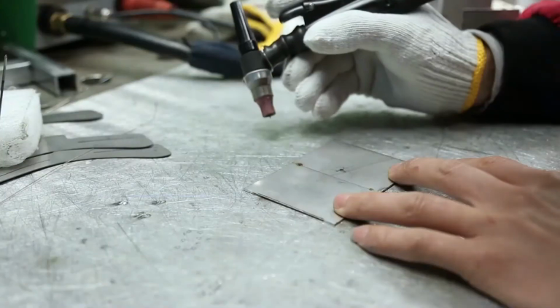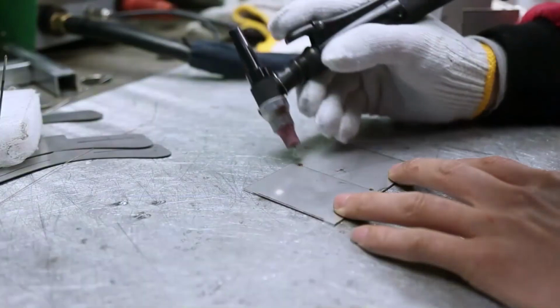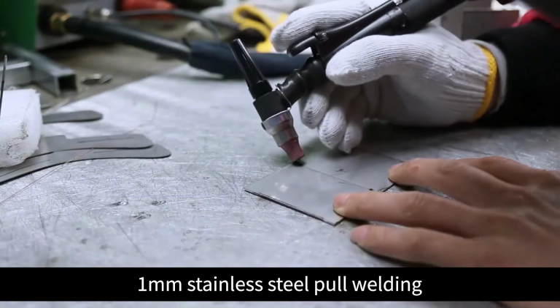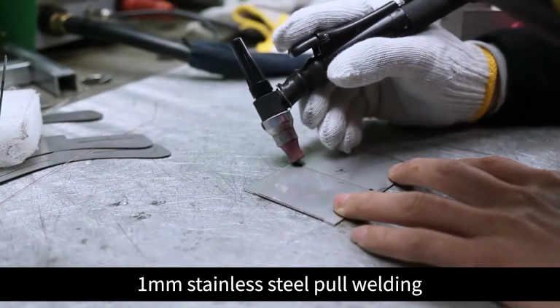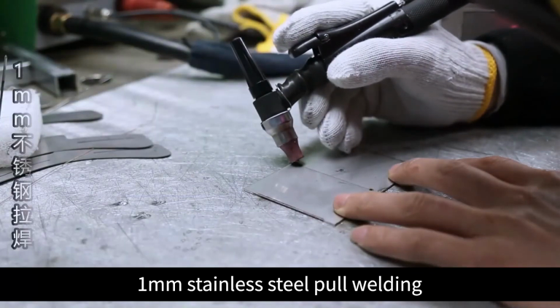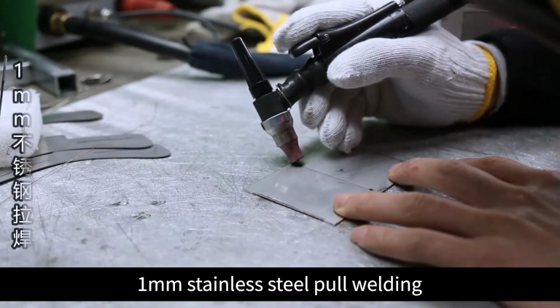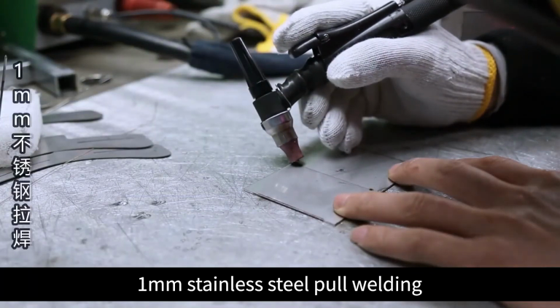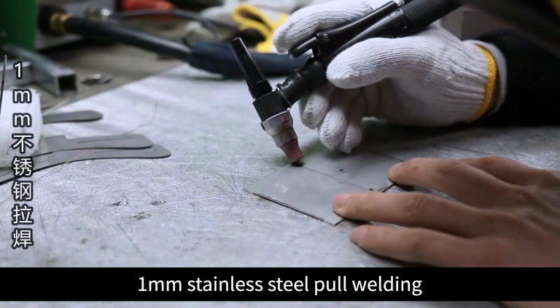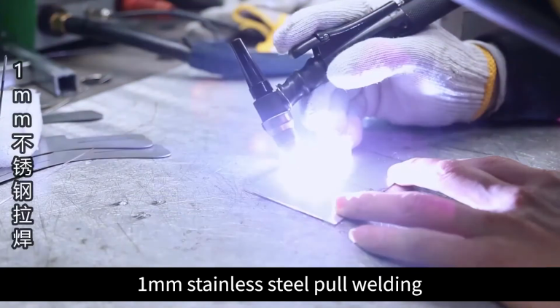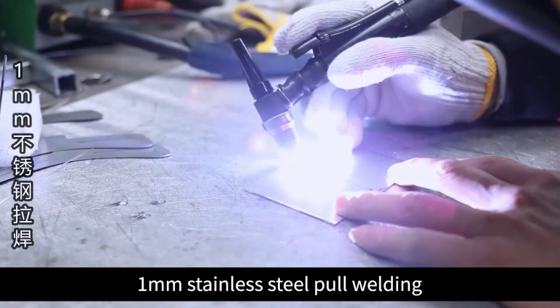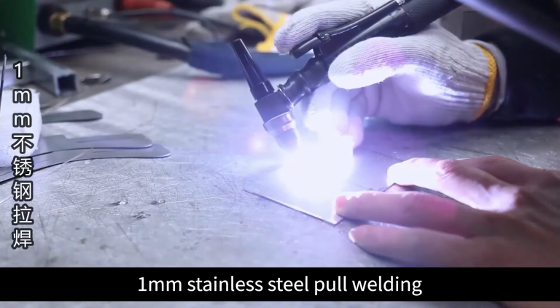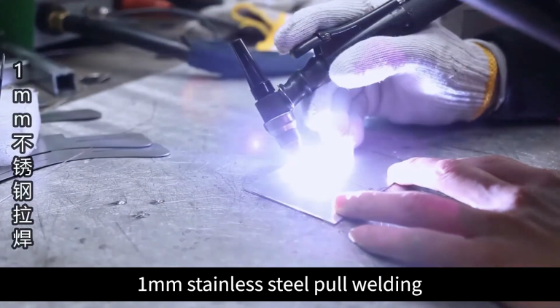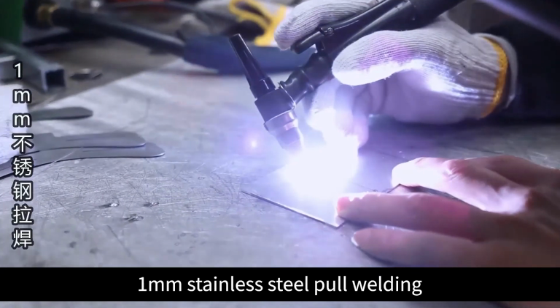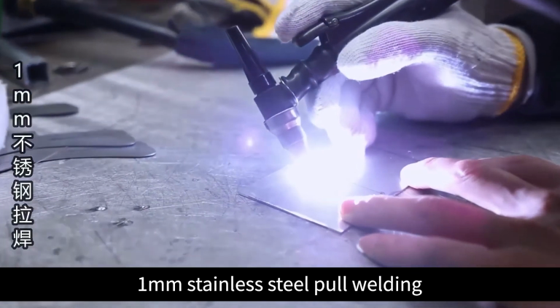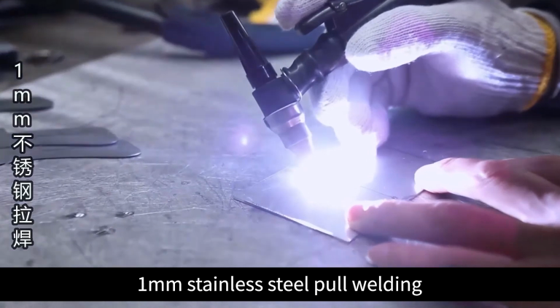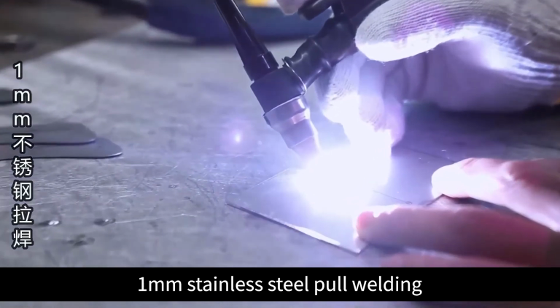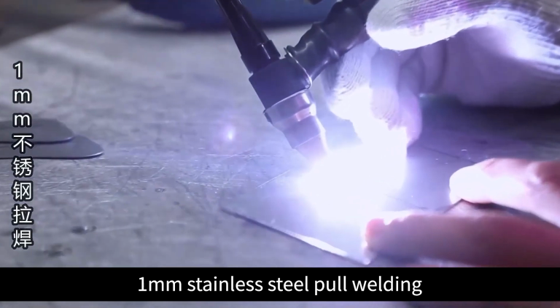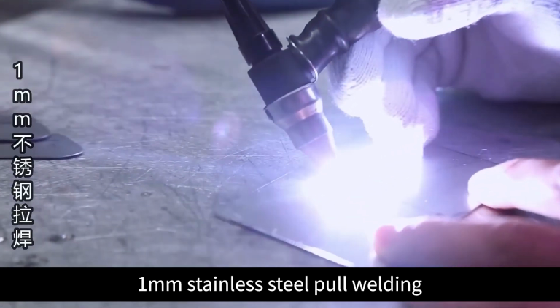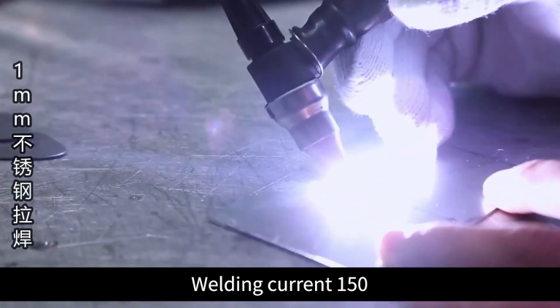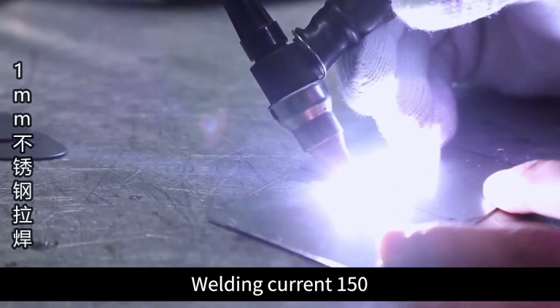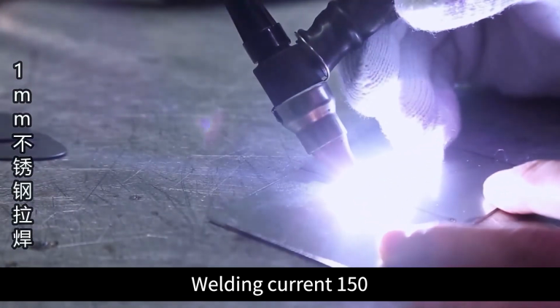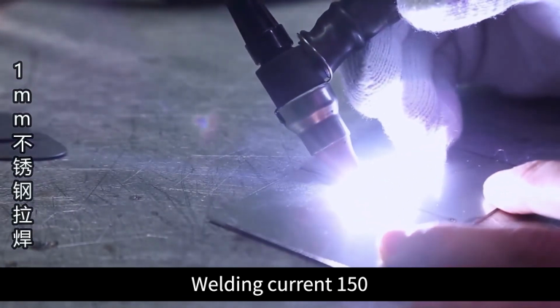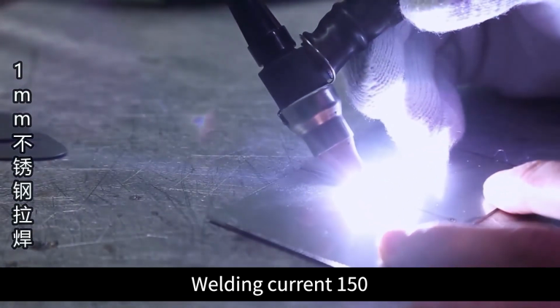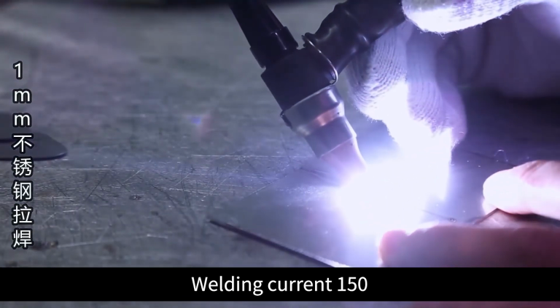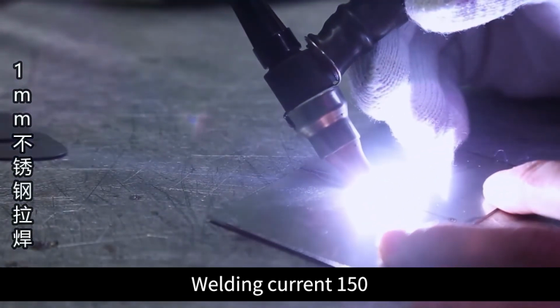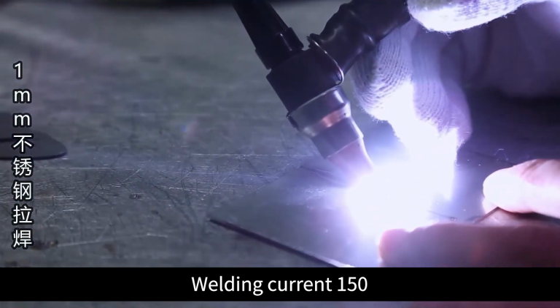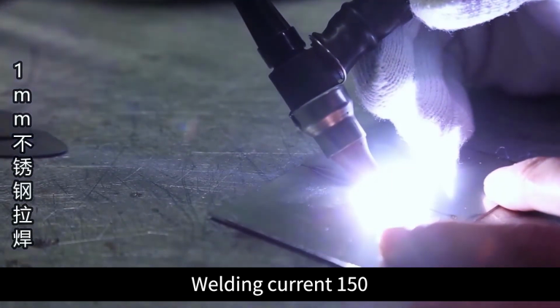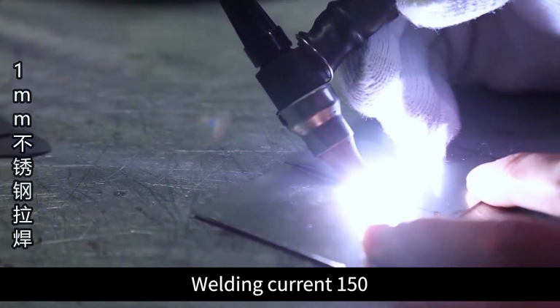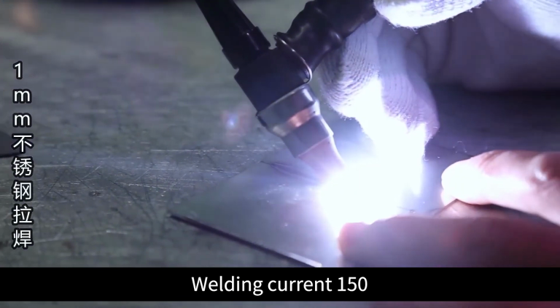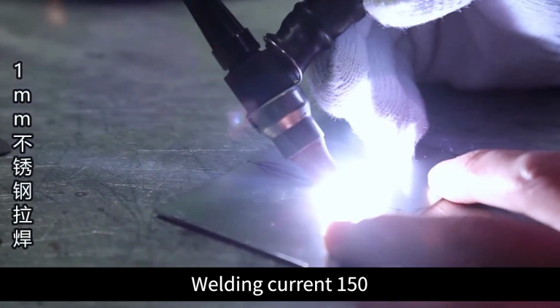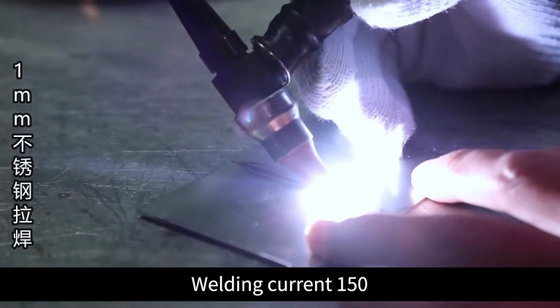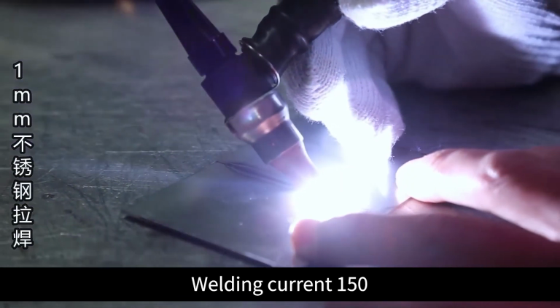1mm stainless steel welding. Welding current: 150.